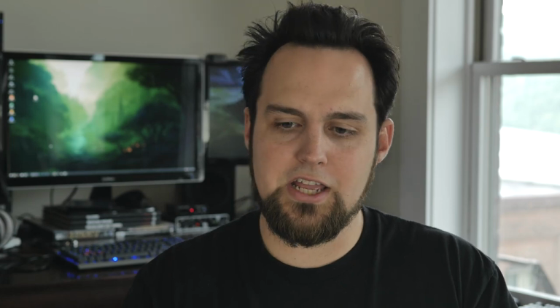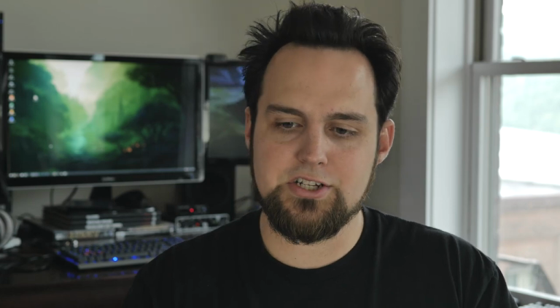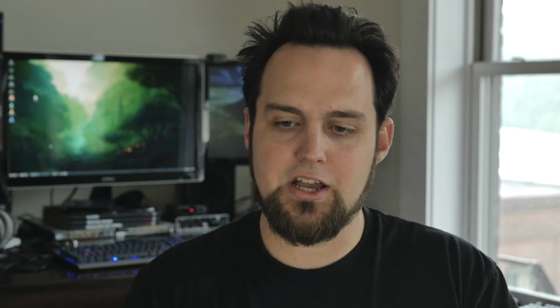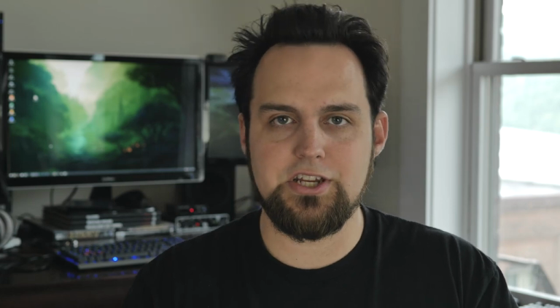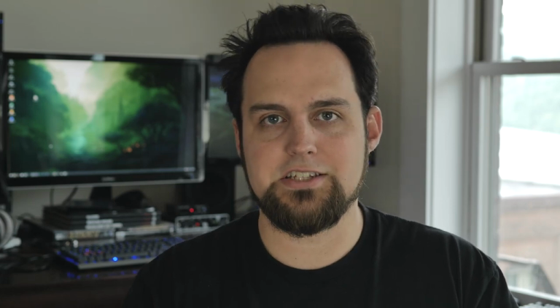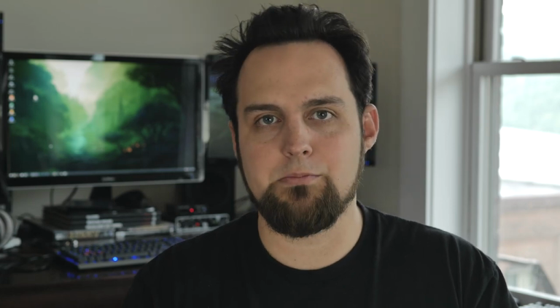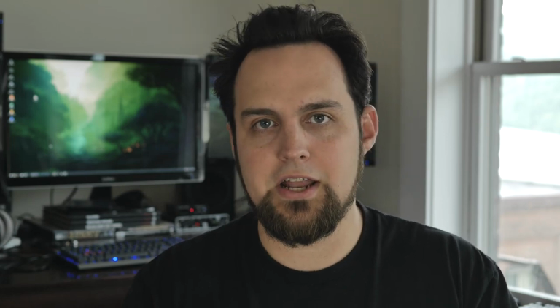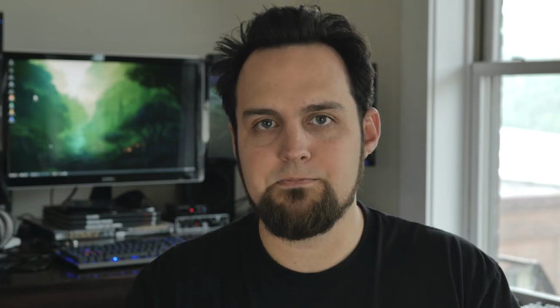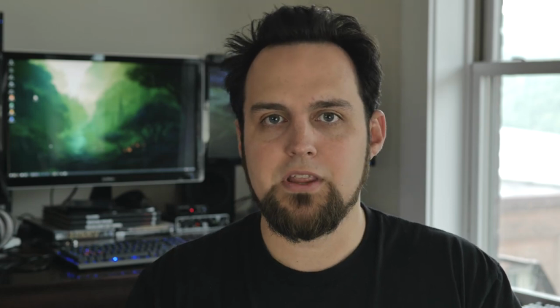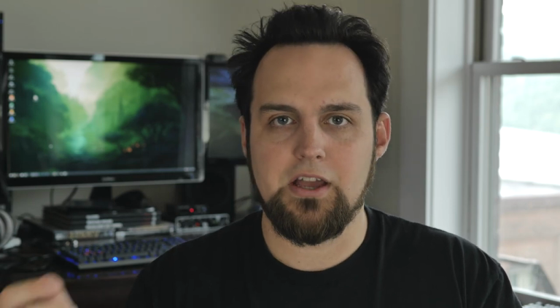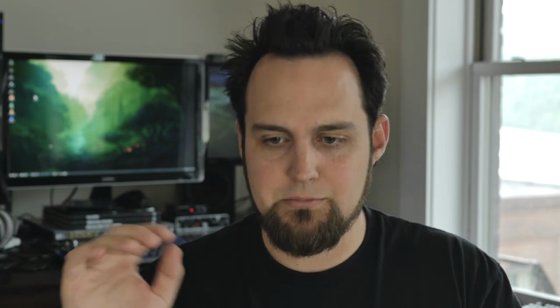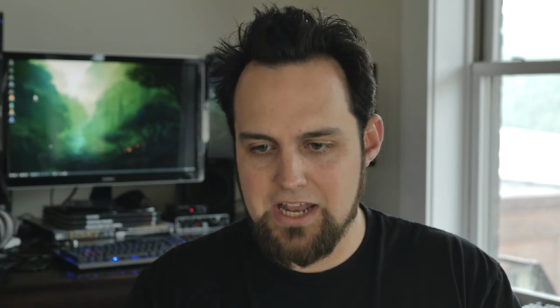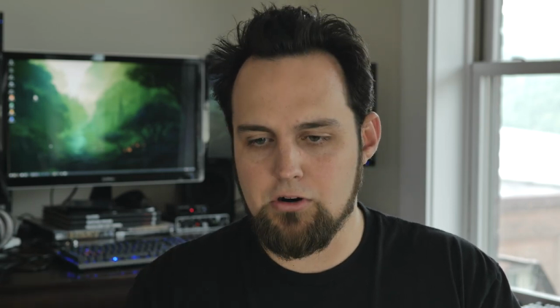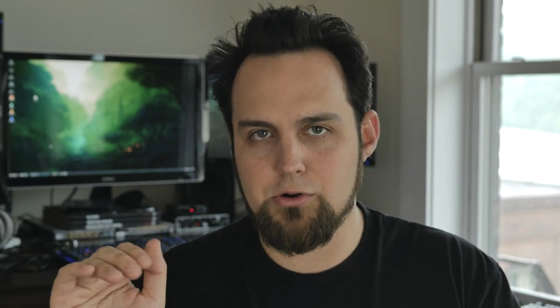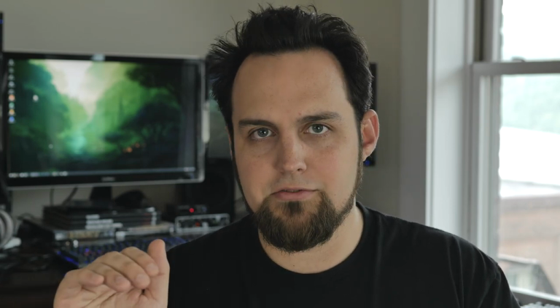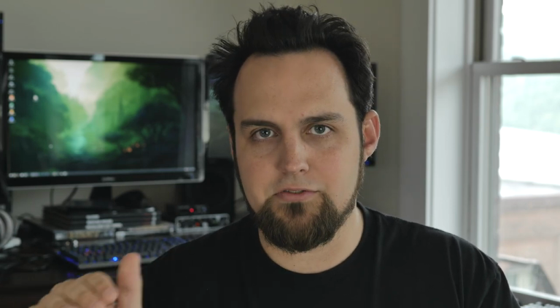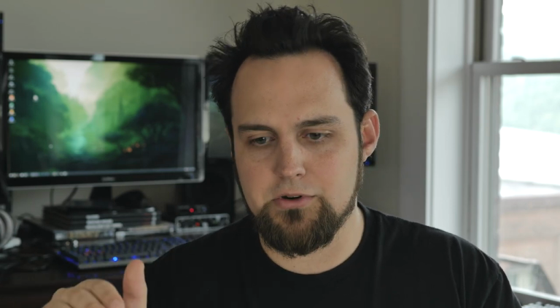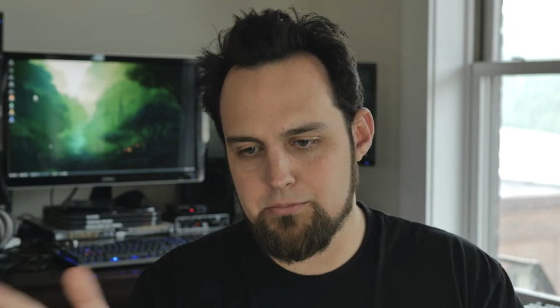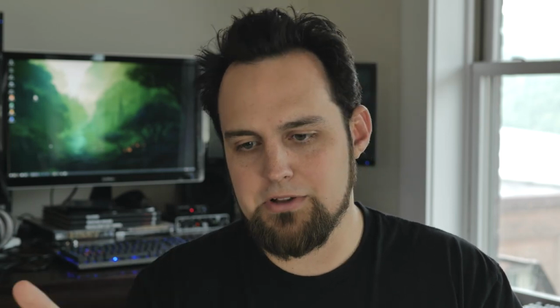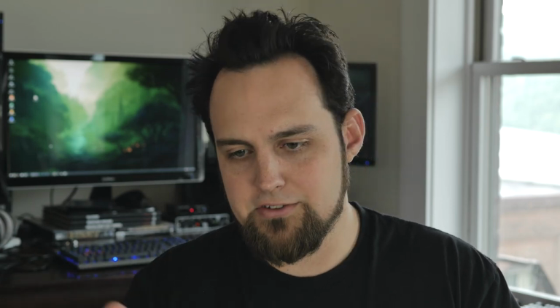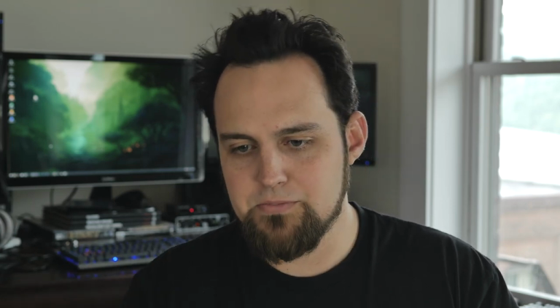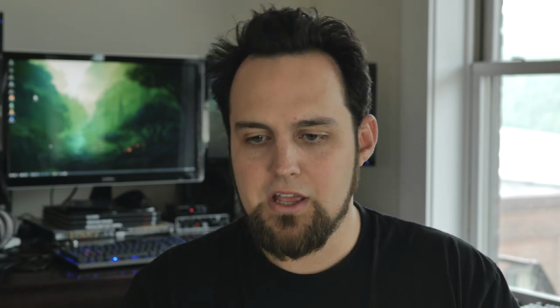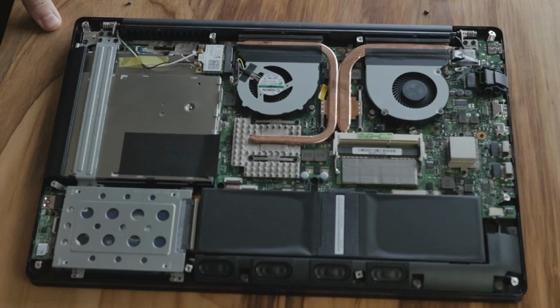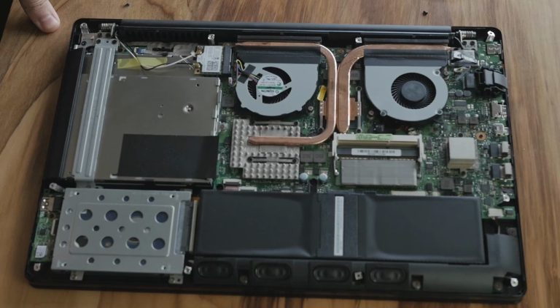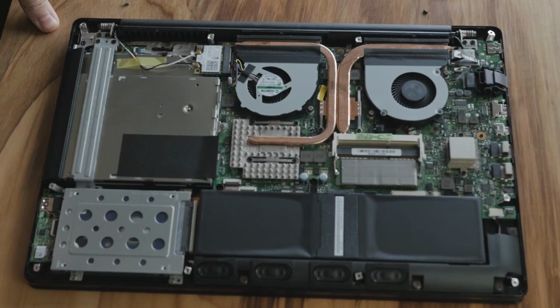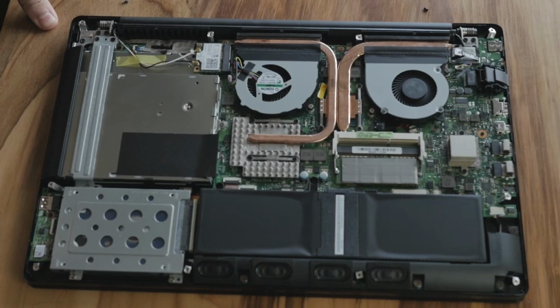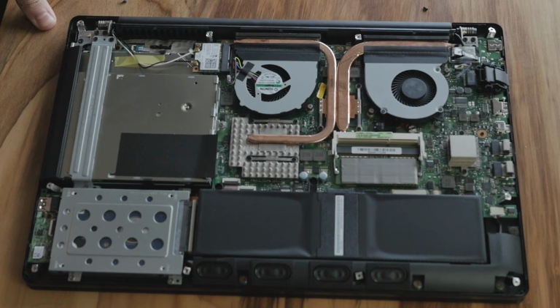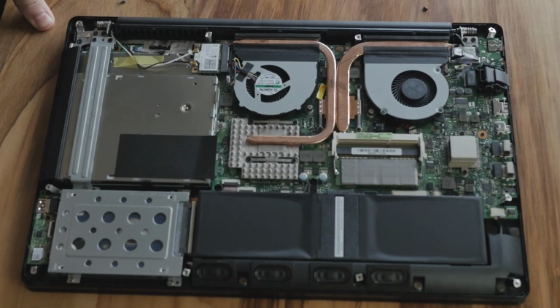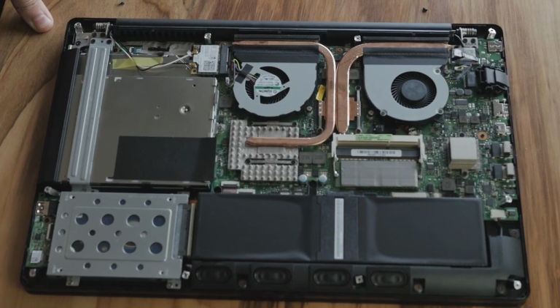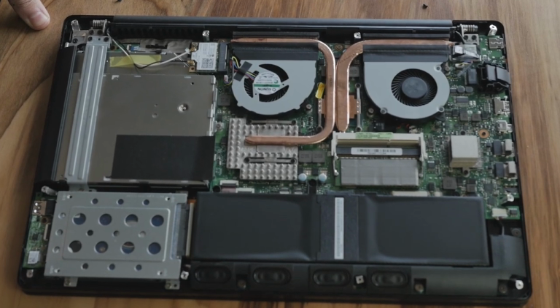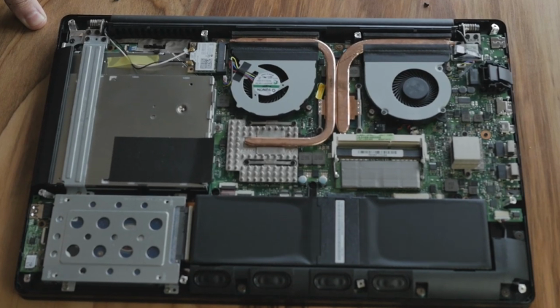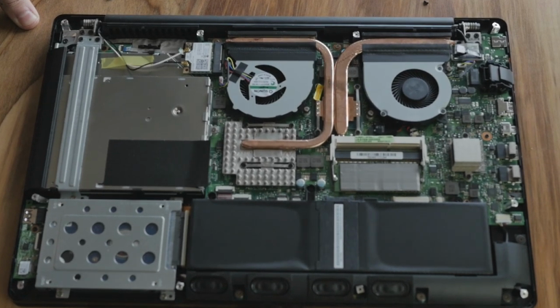It also has a 750 gigabyte hard drive. It's HGST branded — that's a mechanical hard drive, 7200 RPM. It's got 8 gigabytes of memory running at 1600 megahertz.